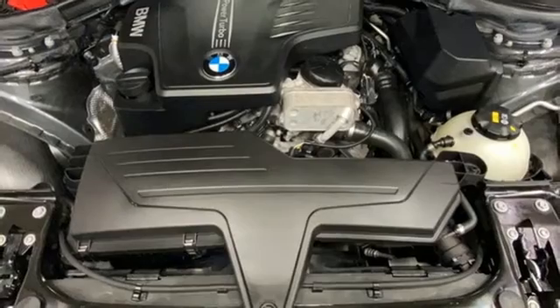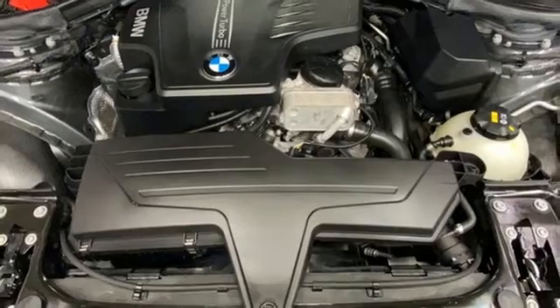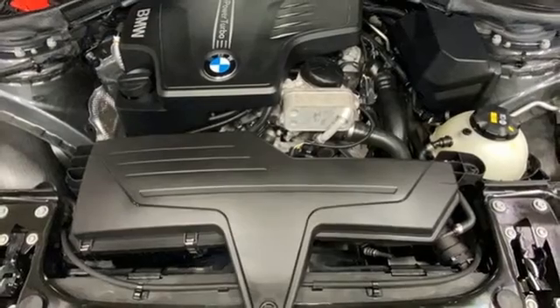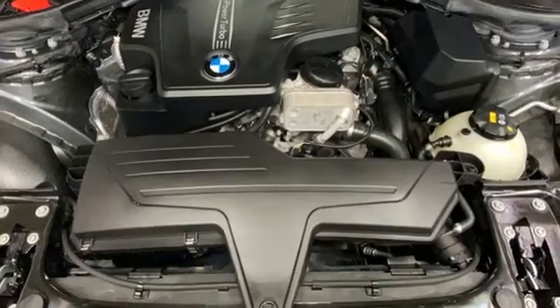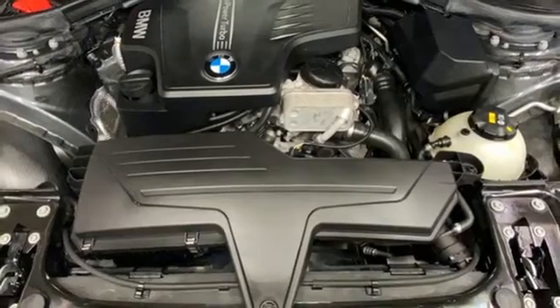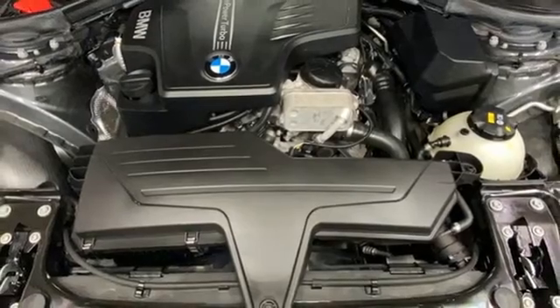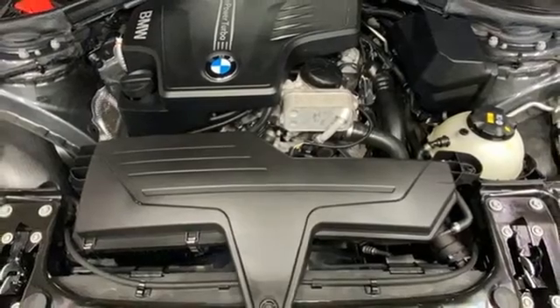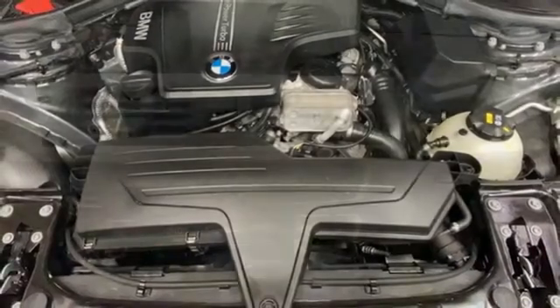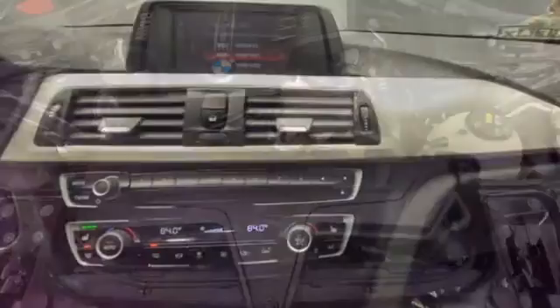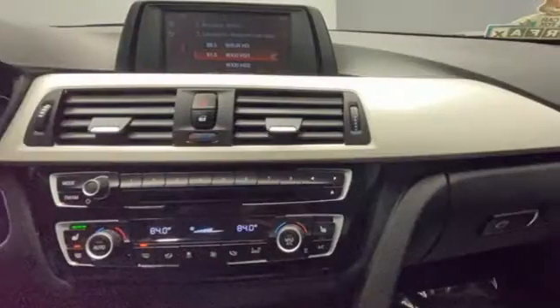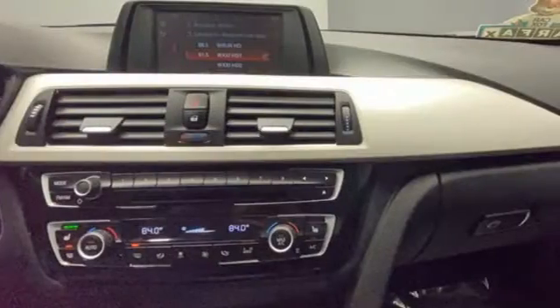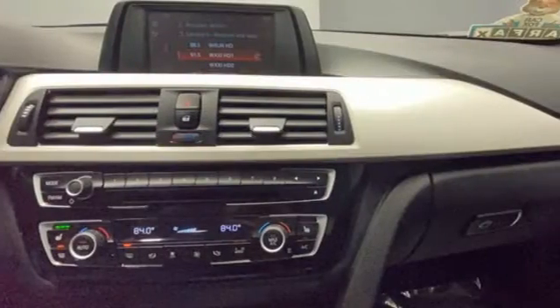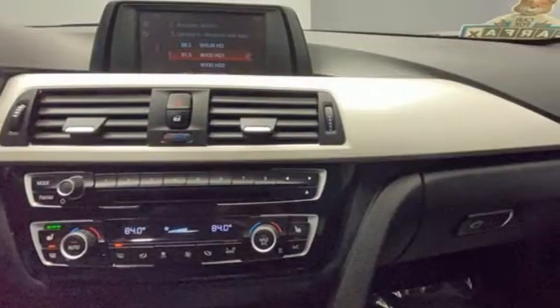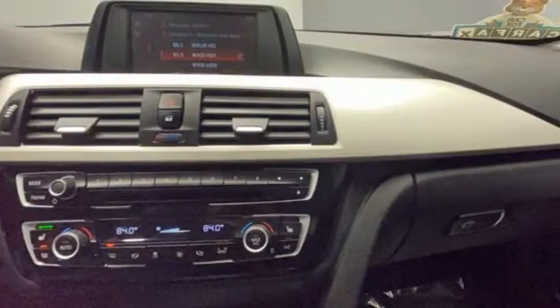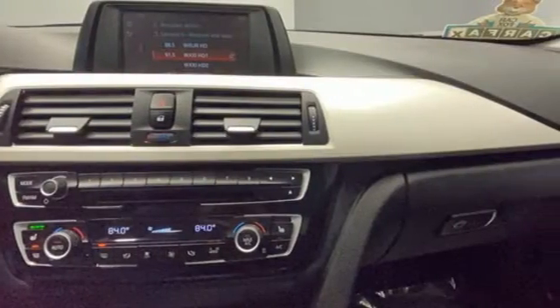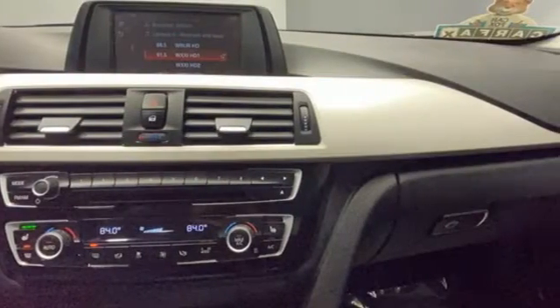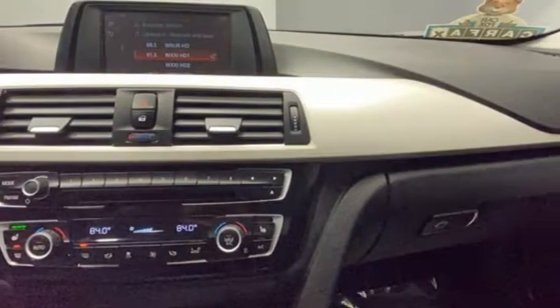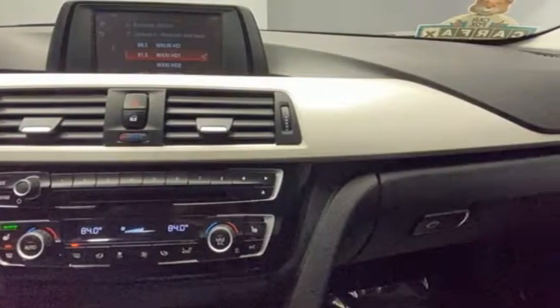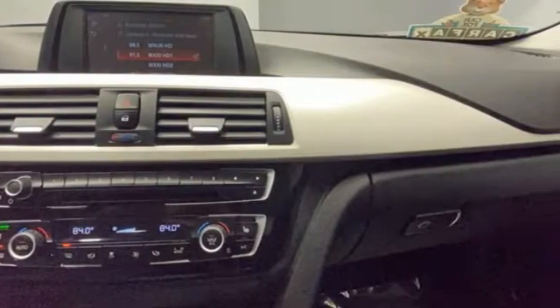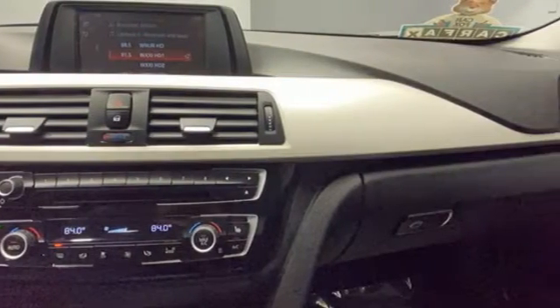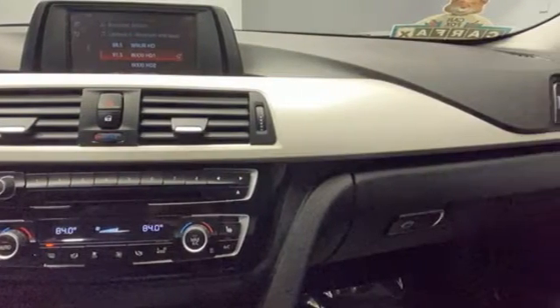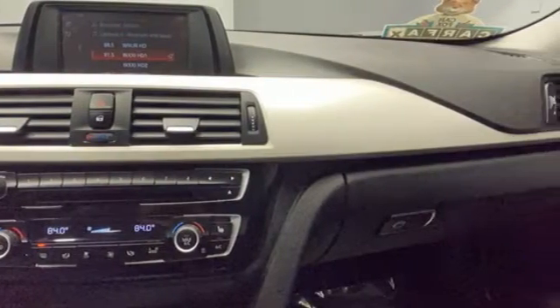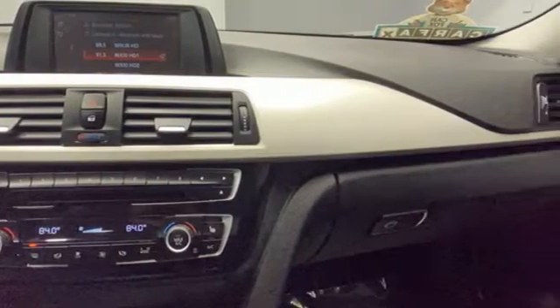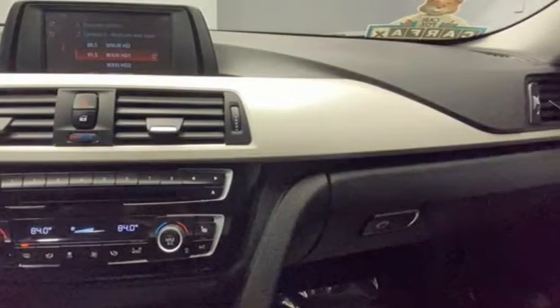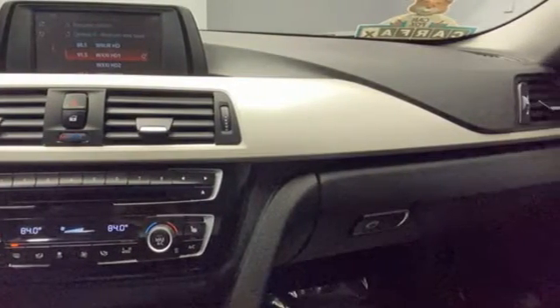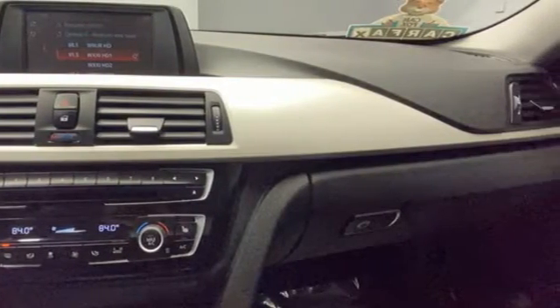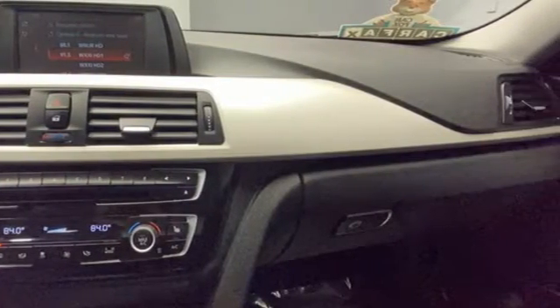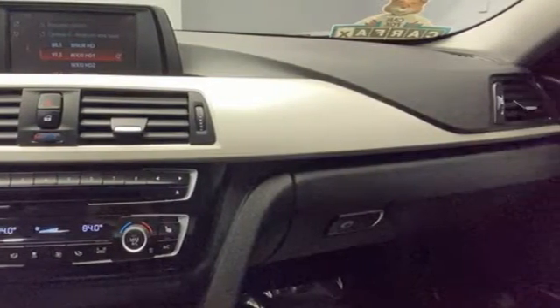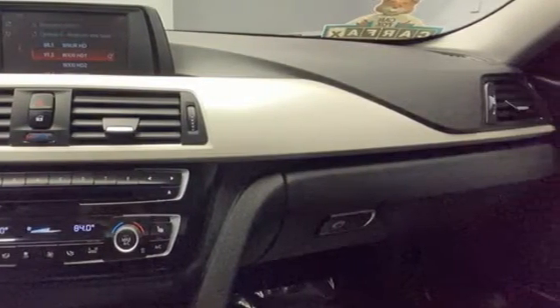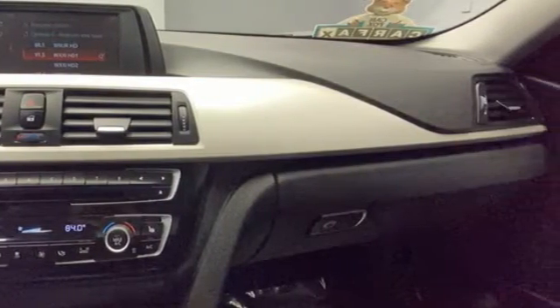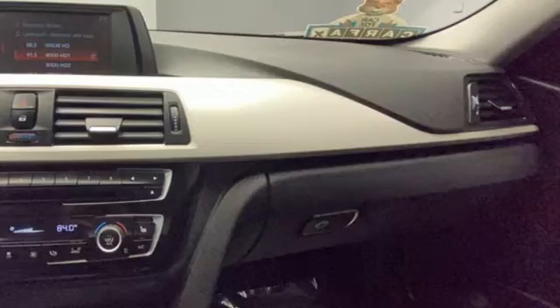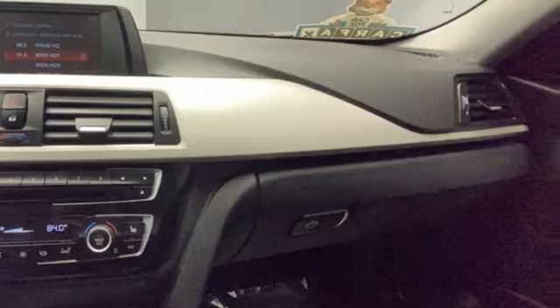Built for those who don't compromise on quality or driving pleasure. Built to be a BMW.